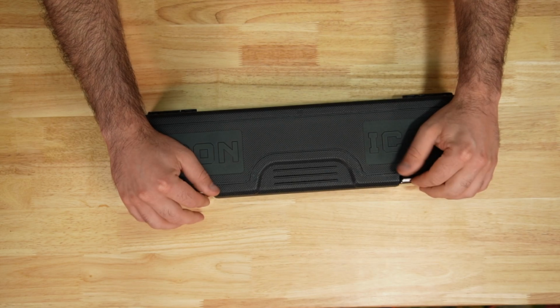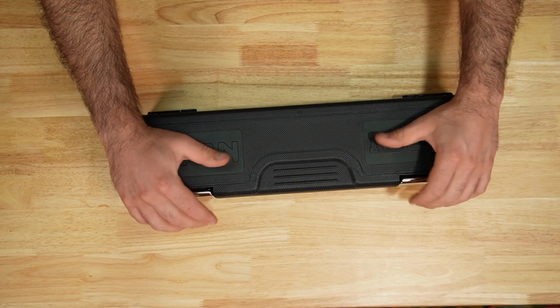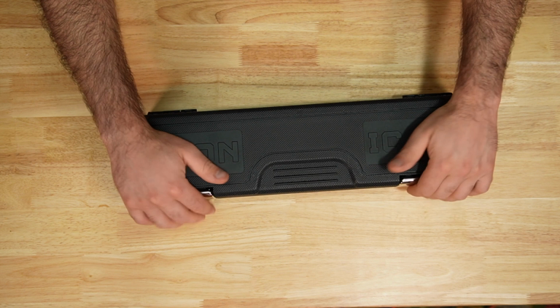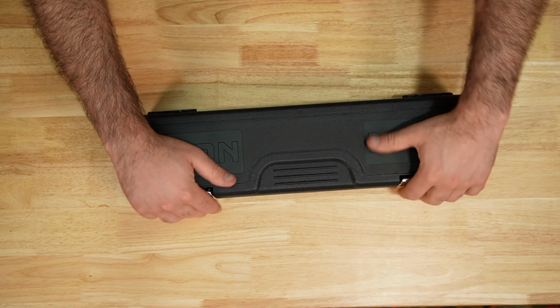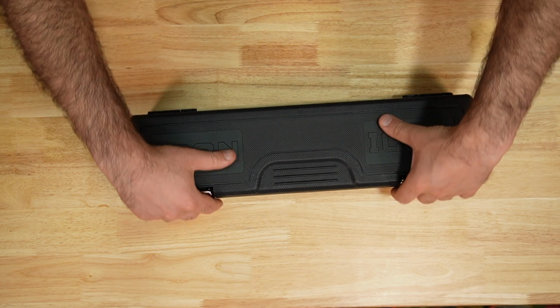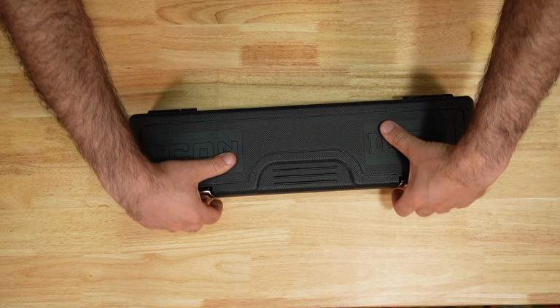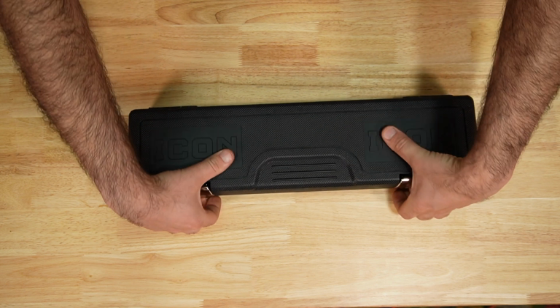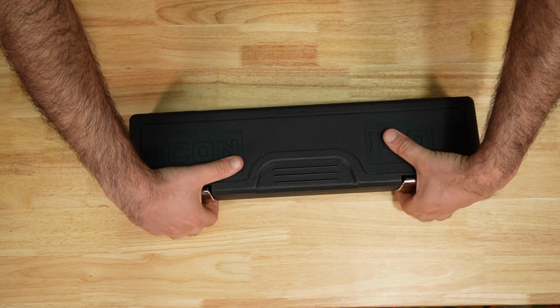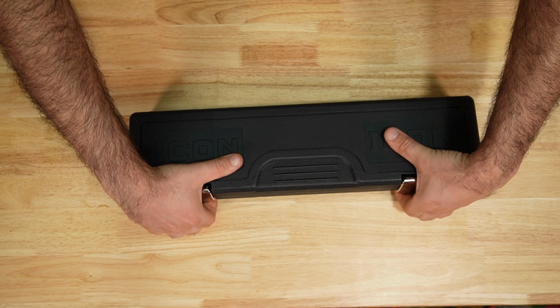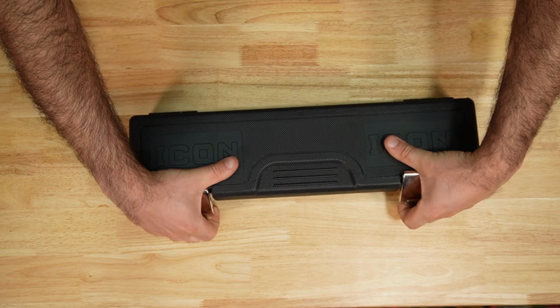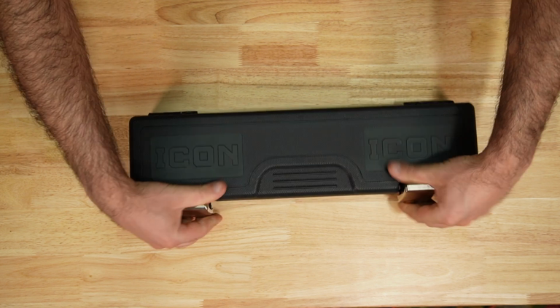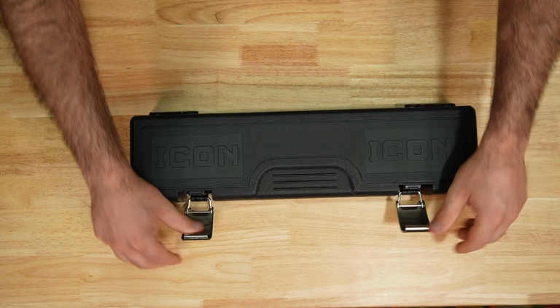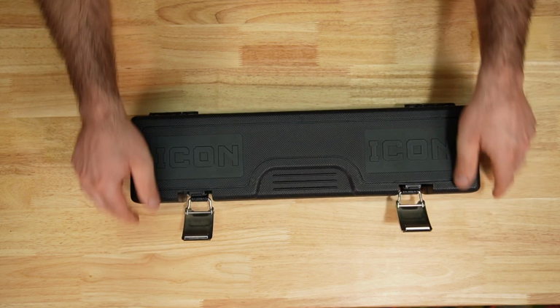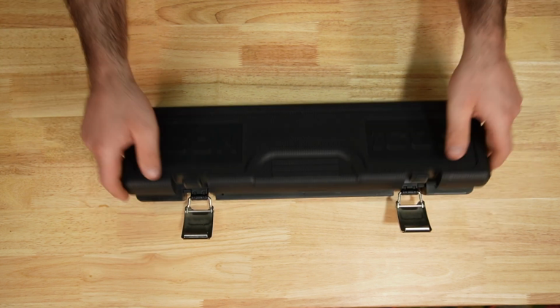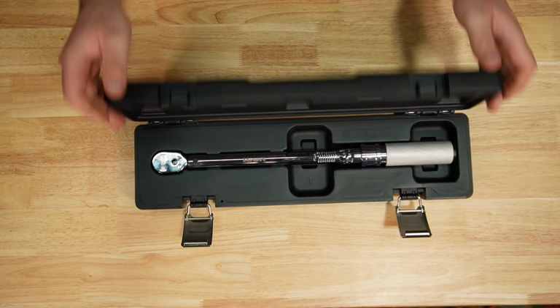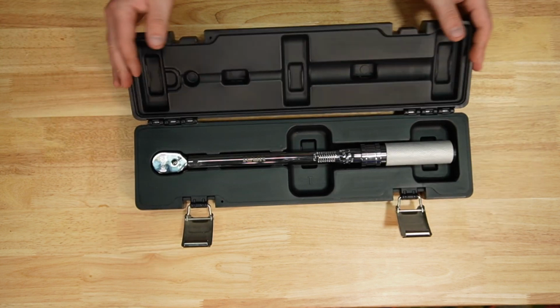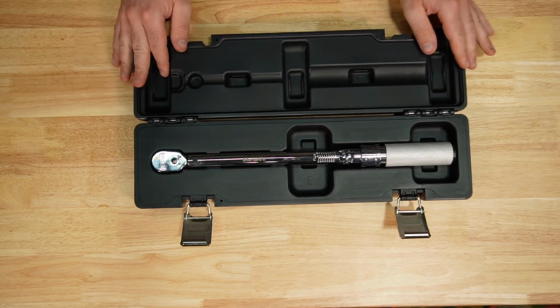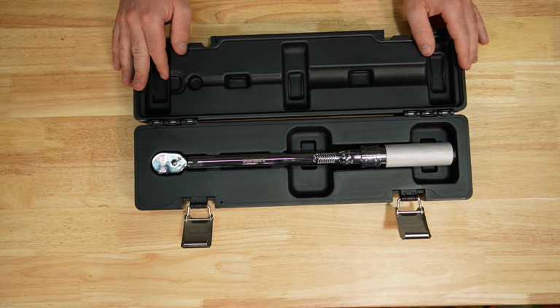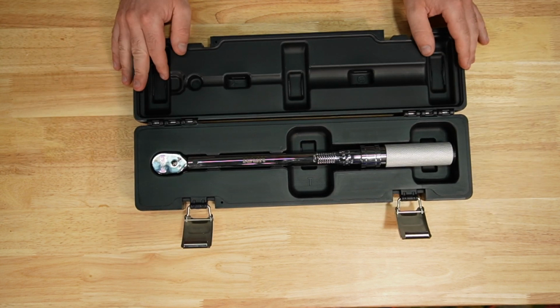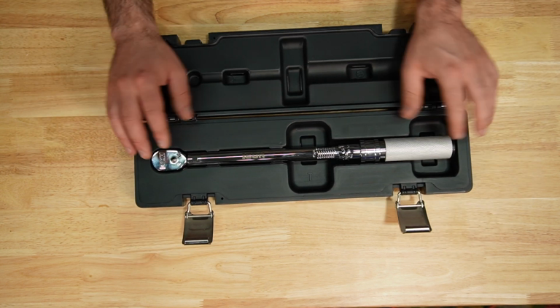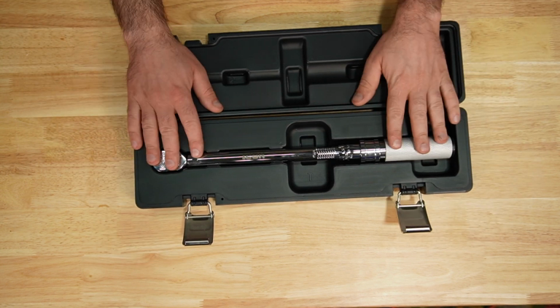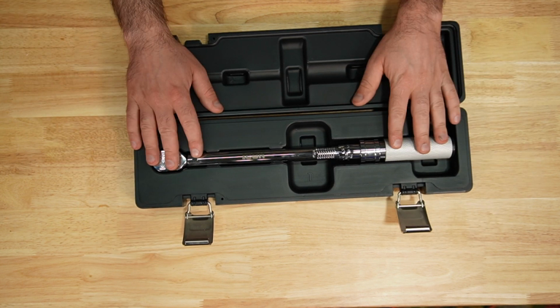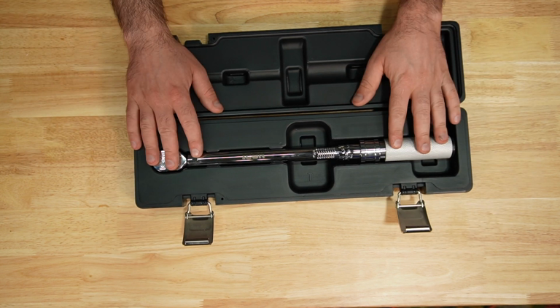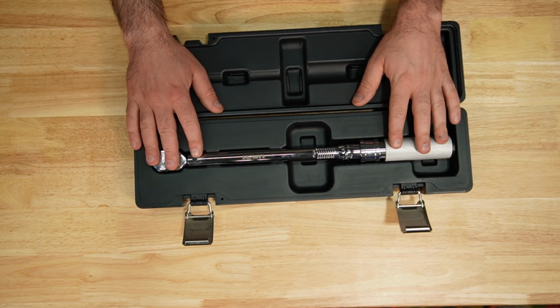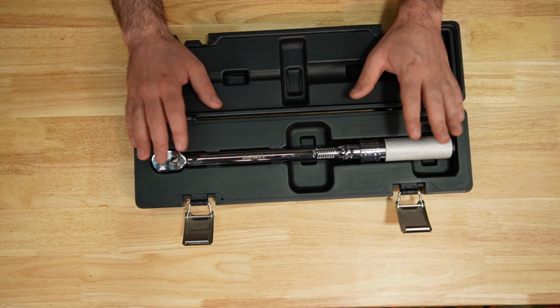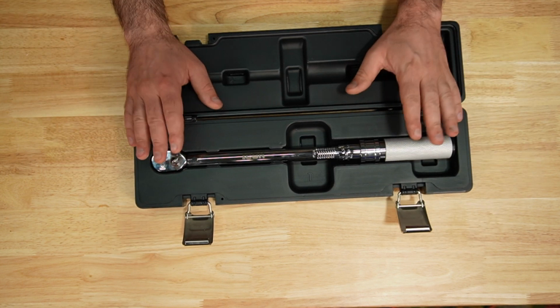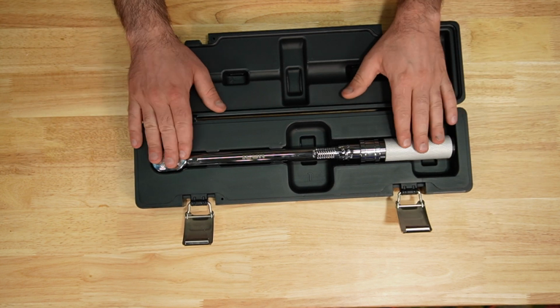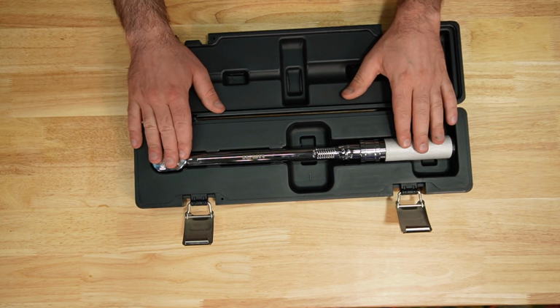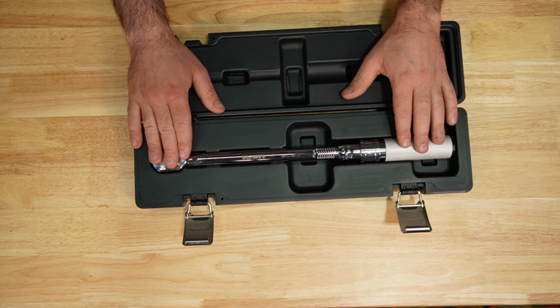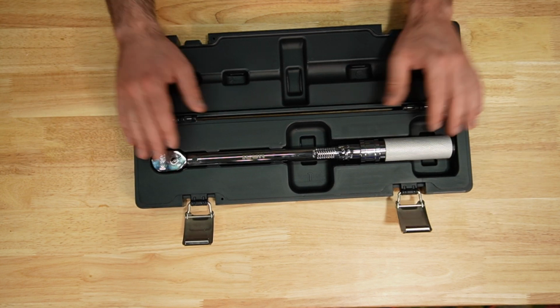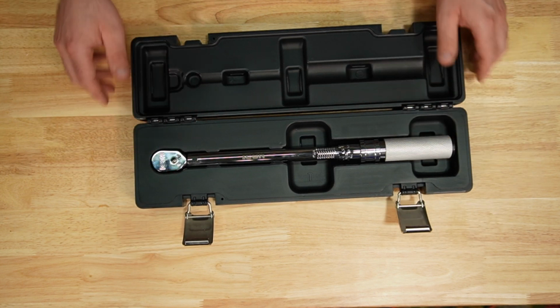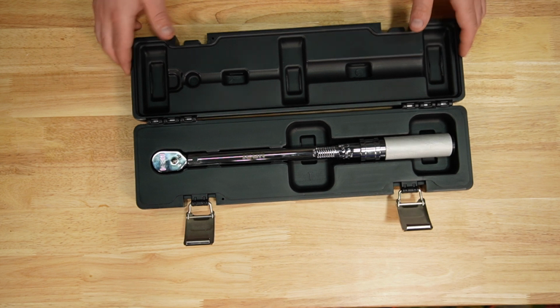Icon: blow mold case, metal latches, made in Taiwan, 20 to 100 foot pounds.